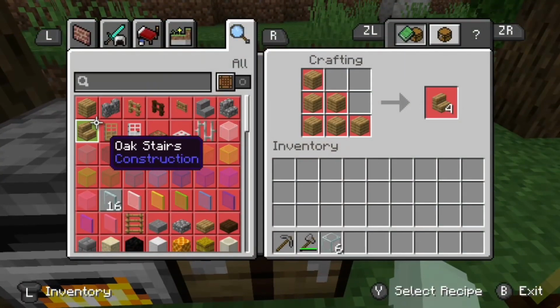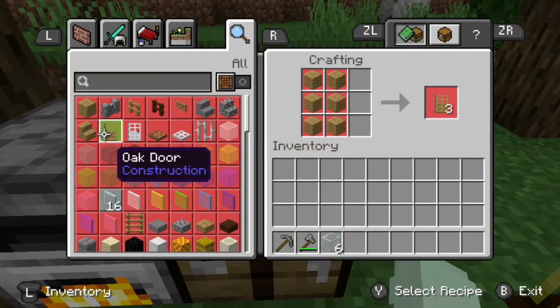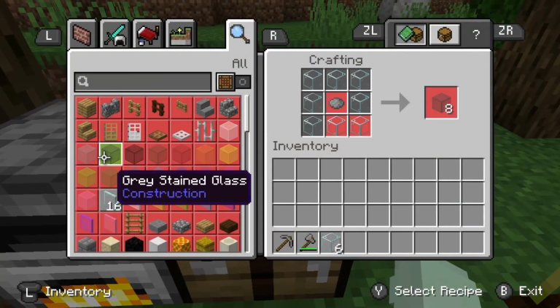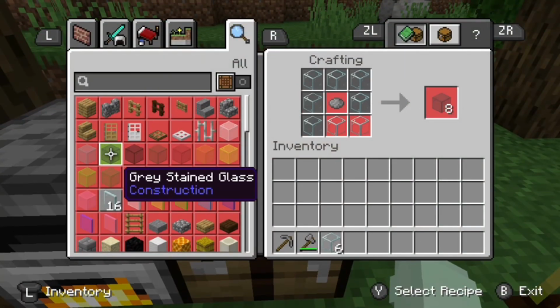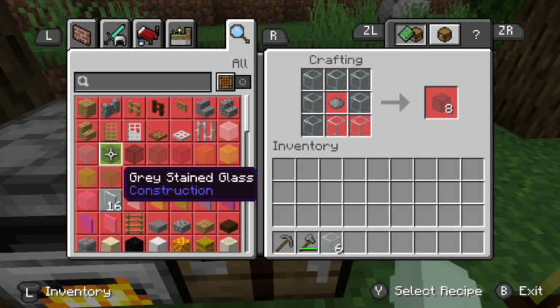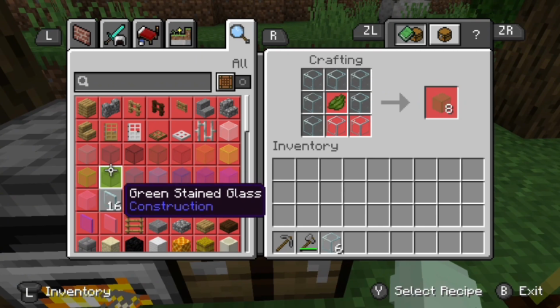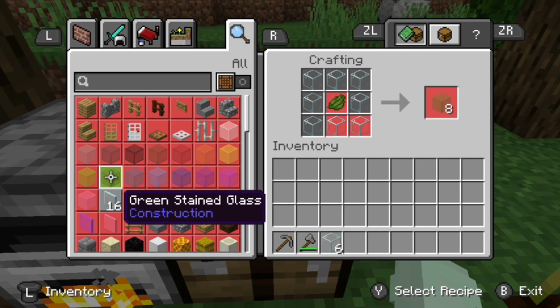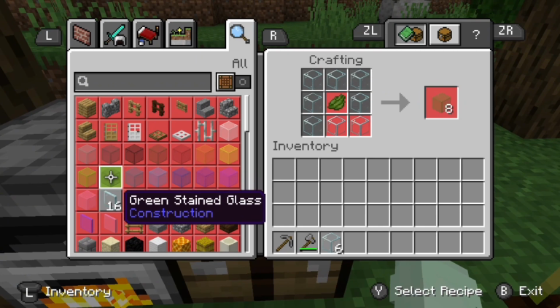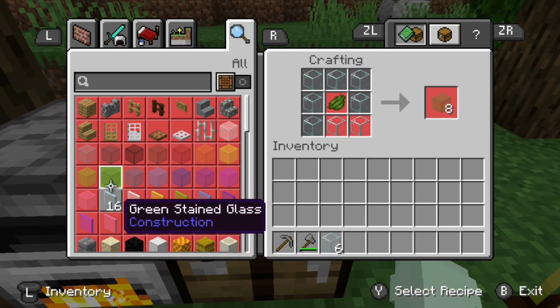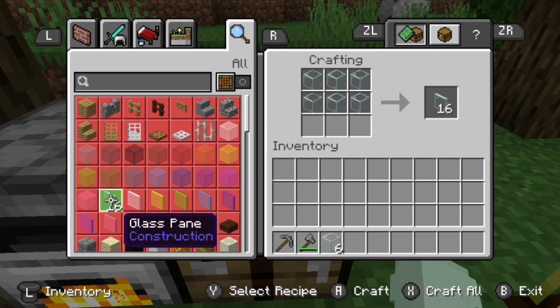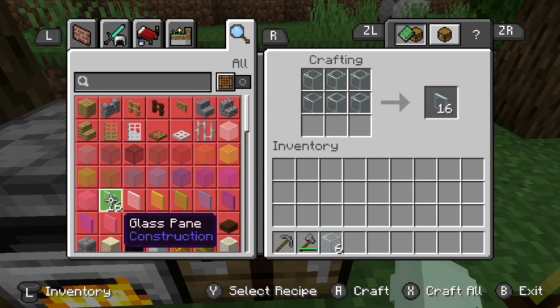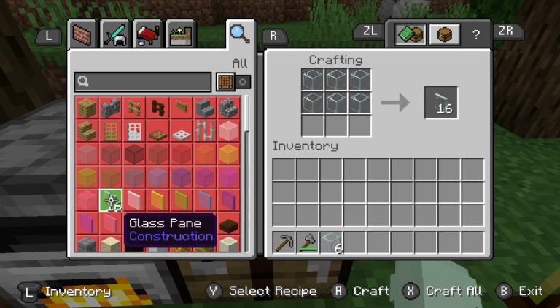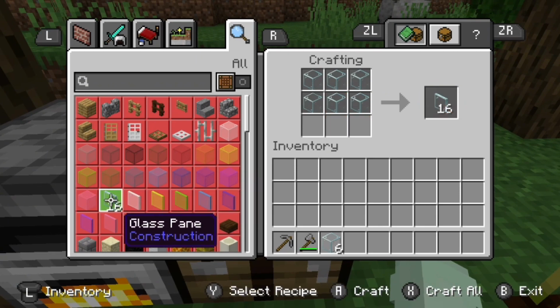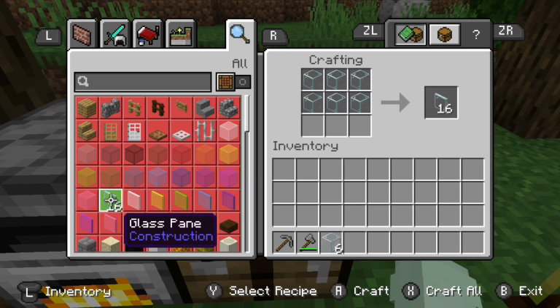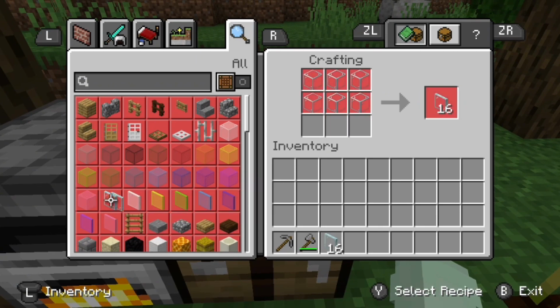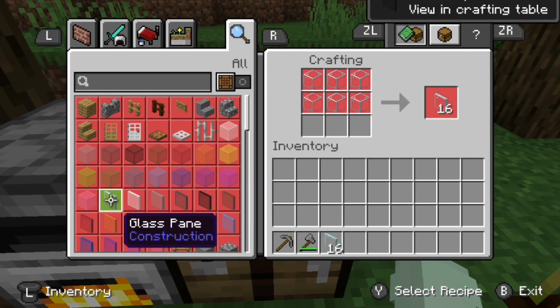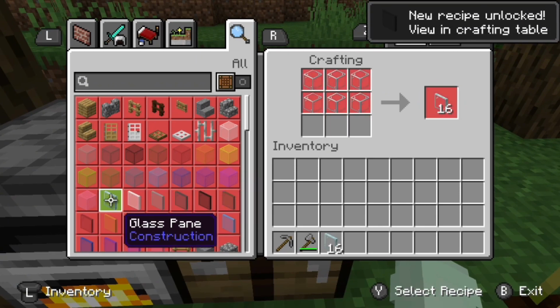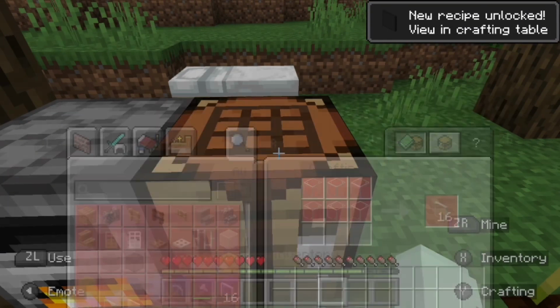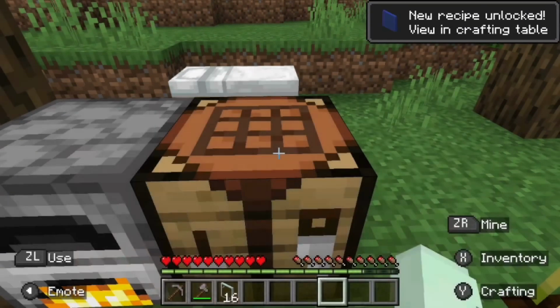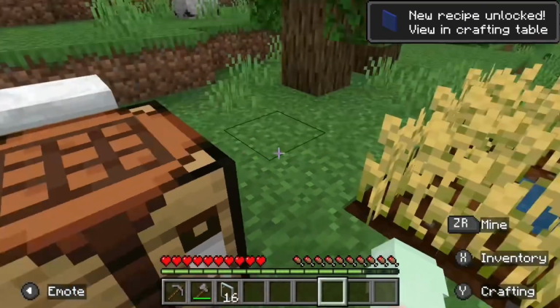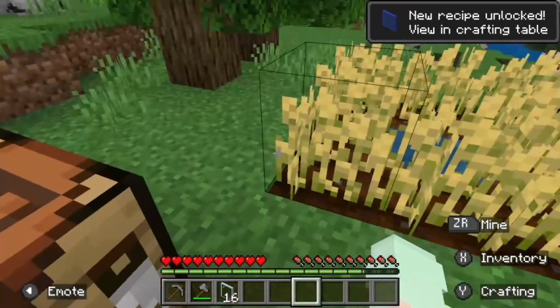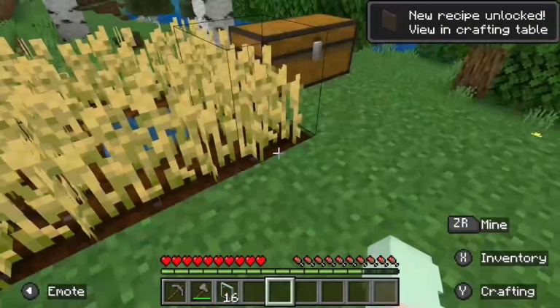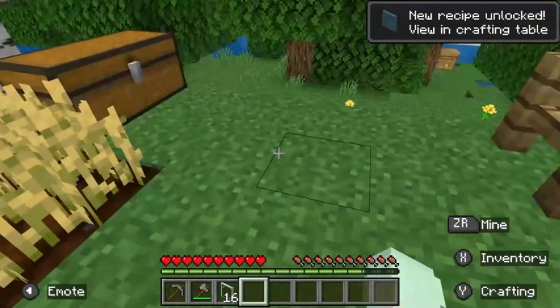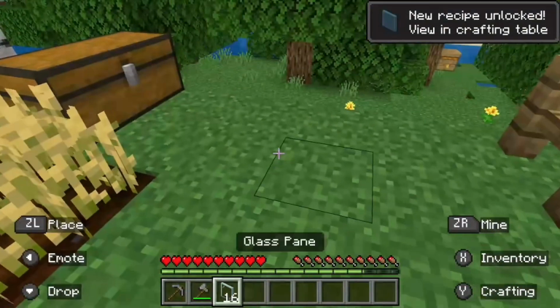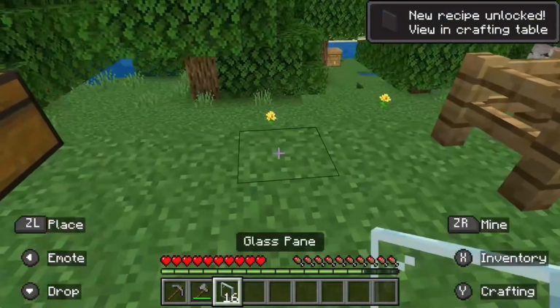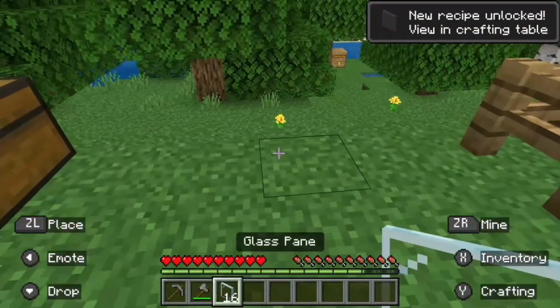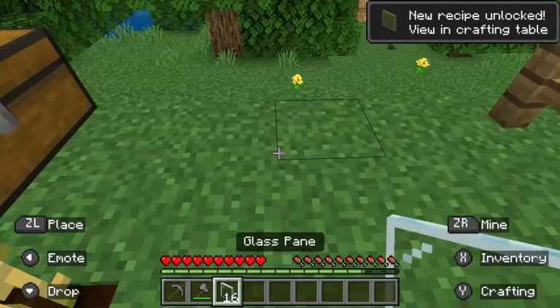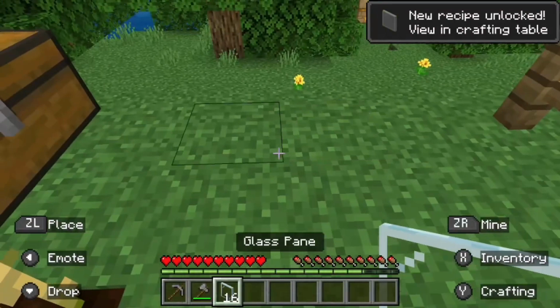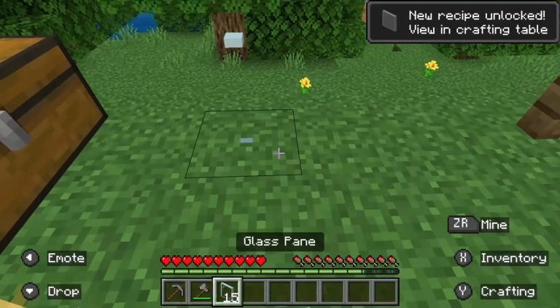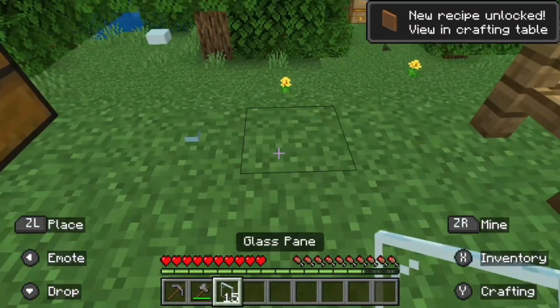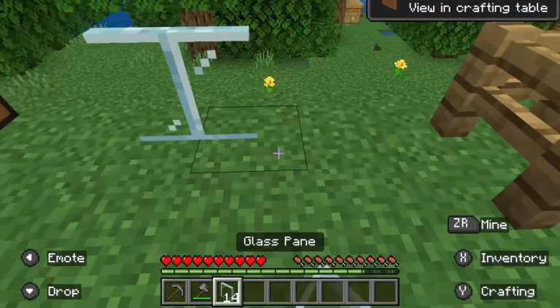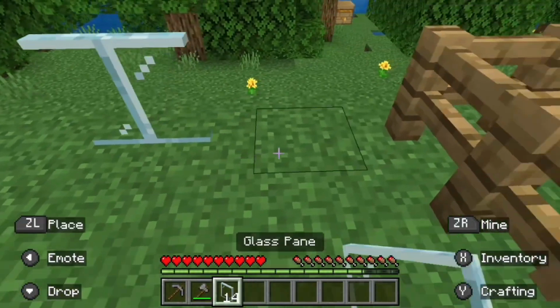Now if you don't want to make glass panes, just leave it as it is. But if you do, go to your crafting table and select the glass panes, and there you go.